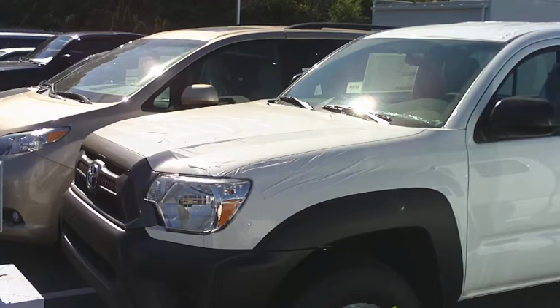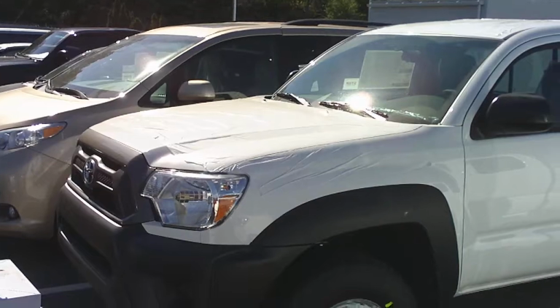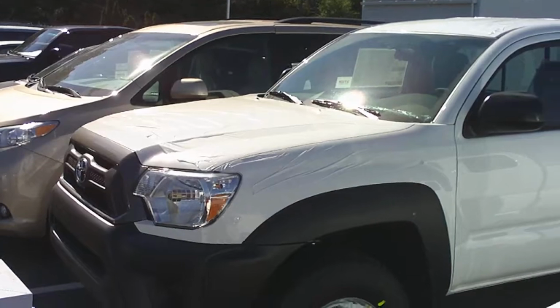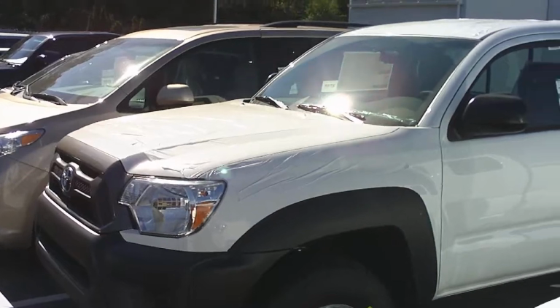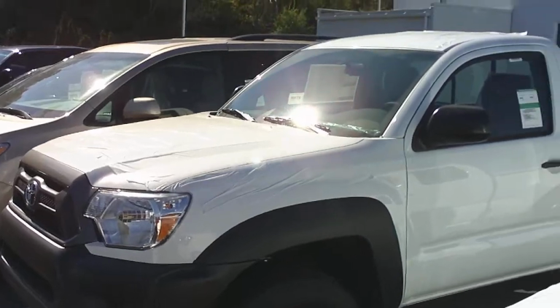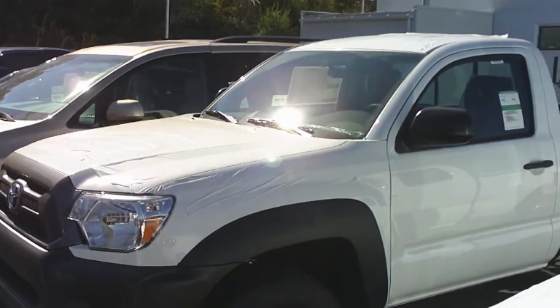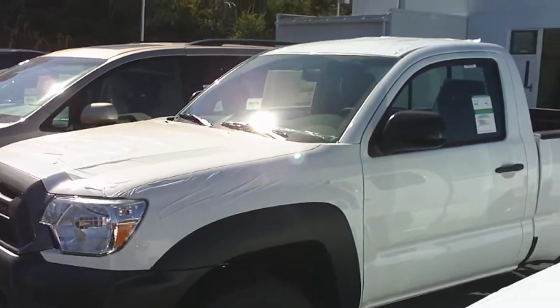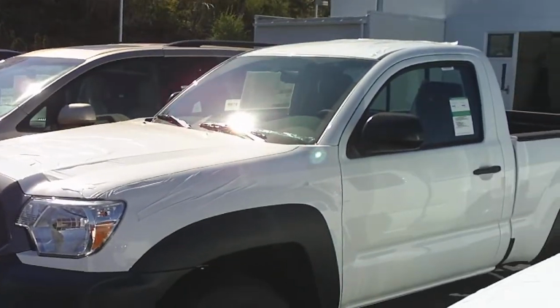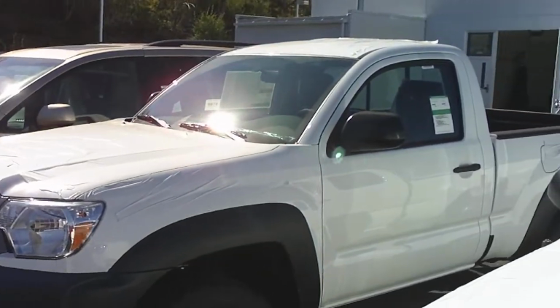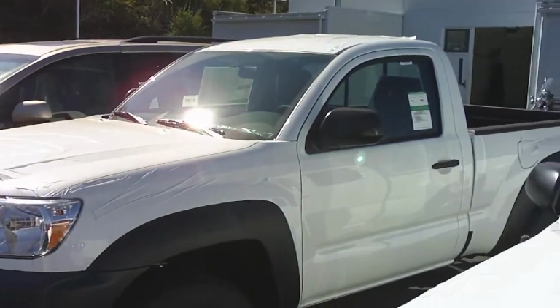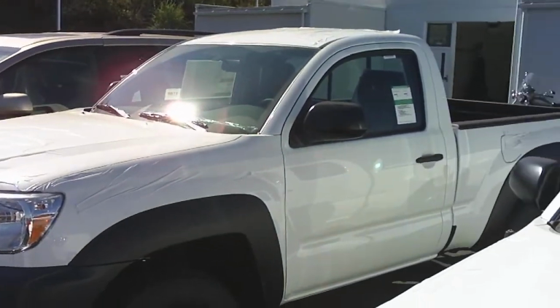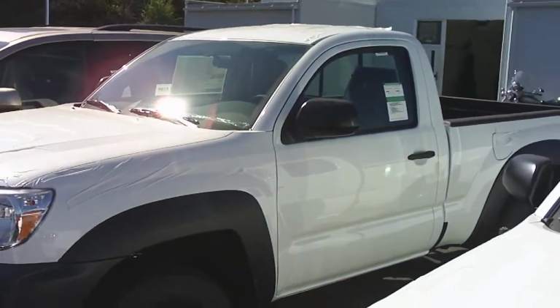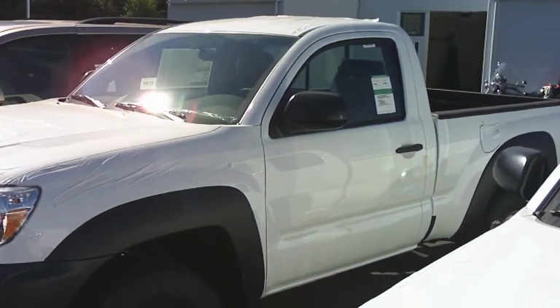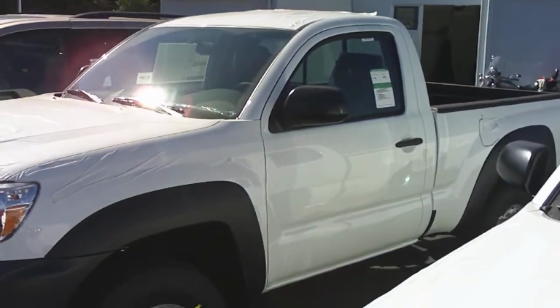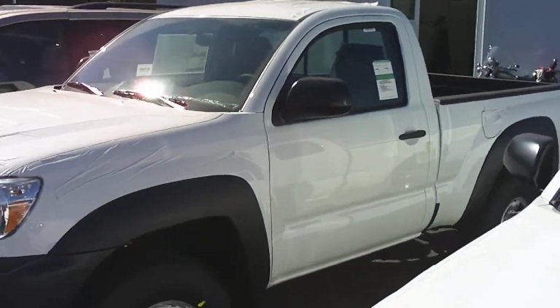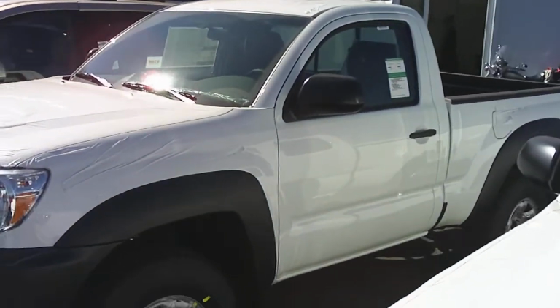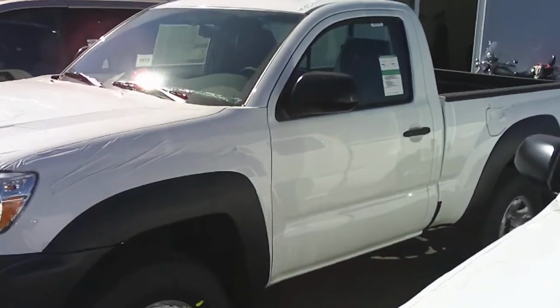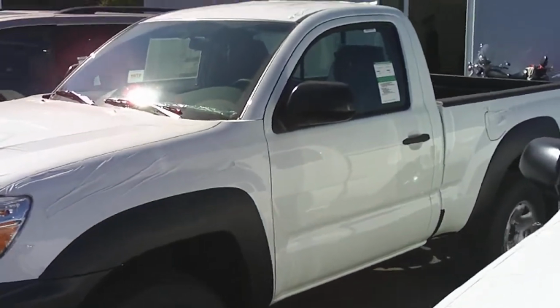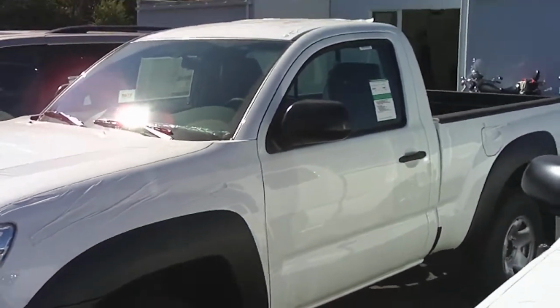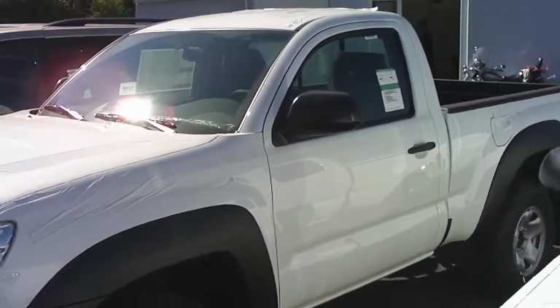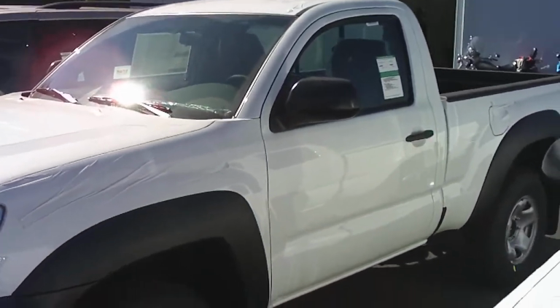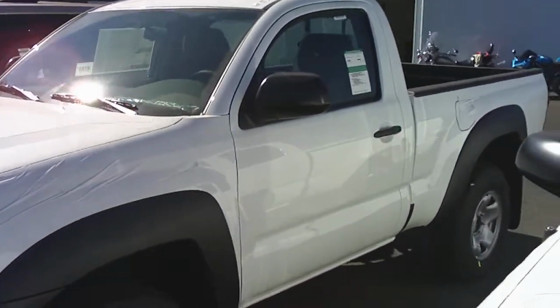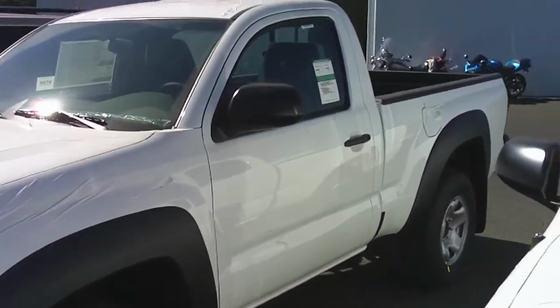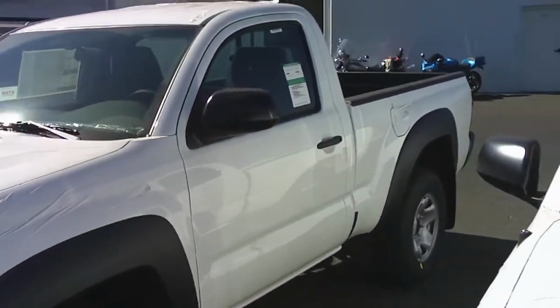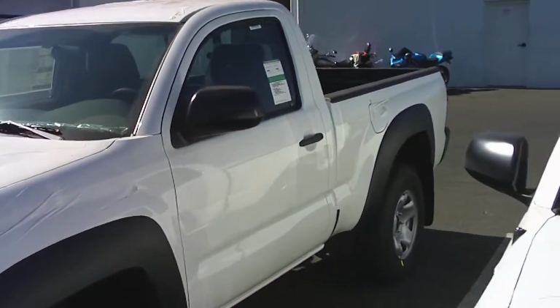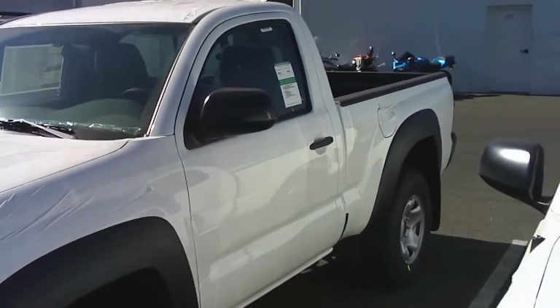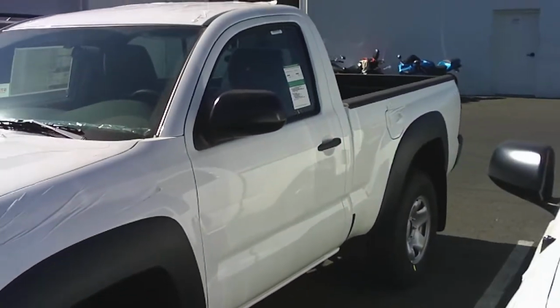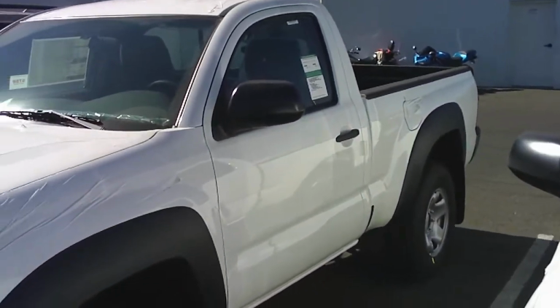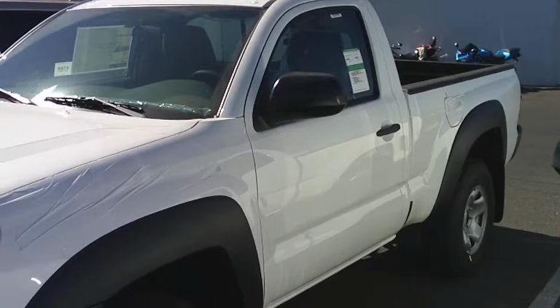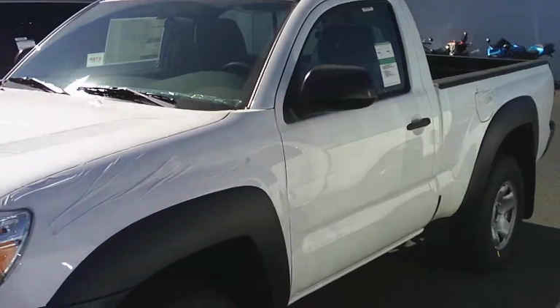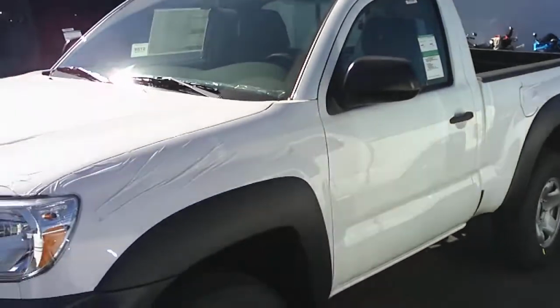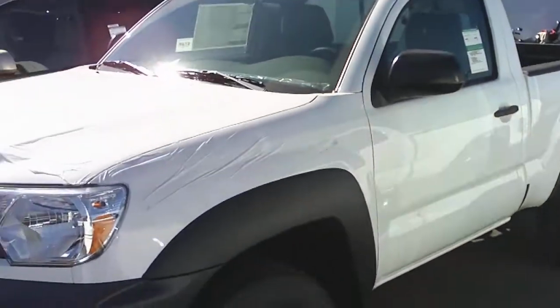Hi, this is Andrew here. Toyota Tacoma — here's that single cab, four-wheel drive, four-cylinder Tacoma automatic truck.